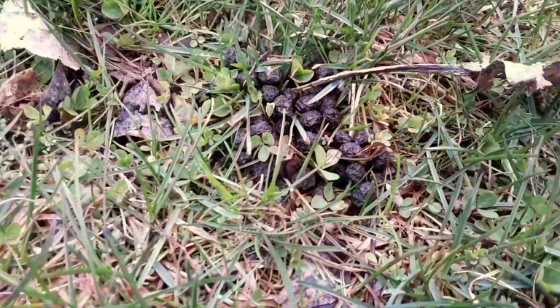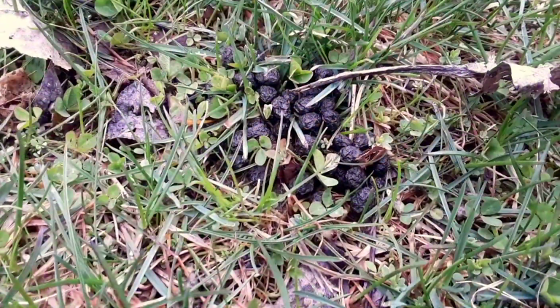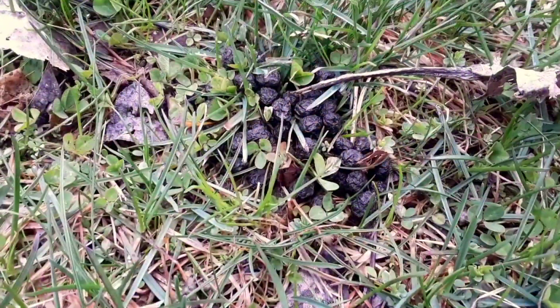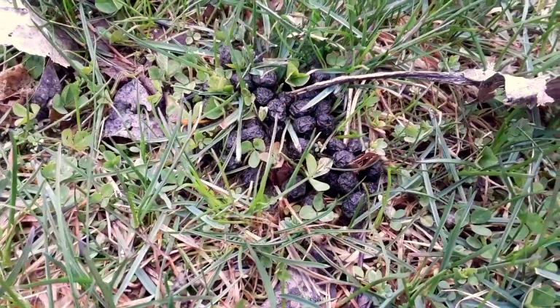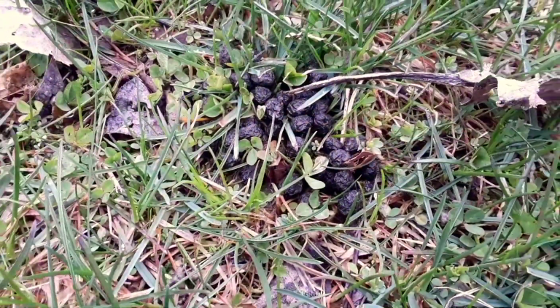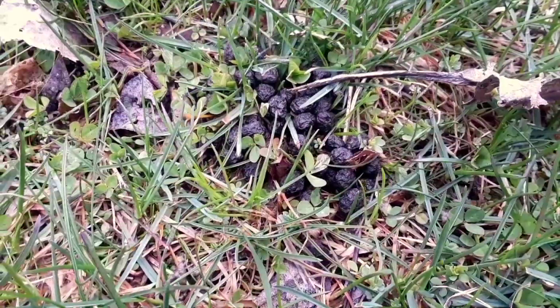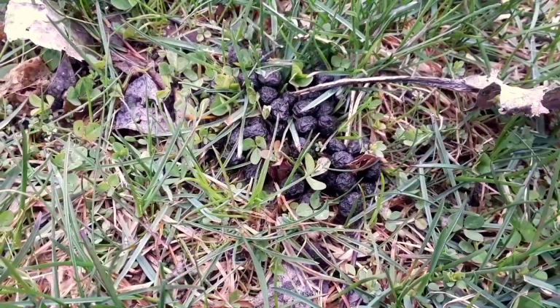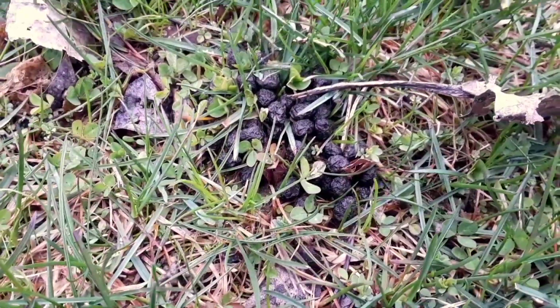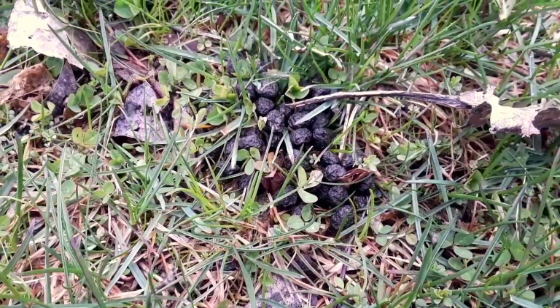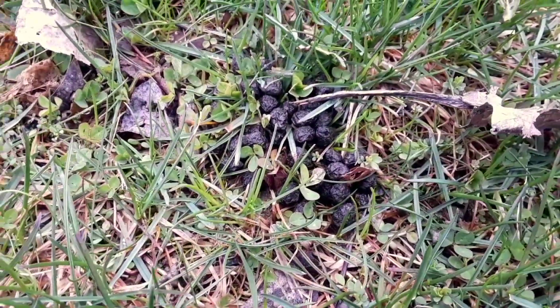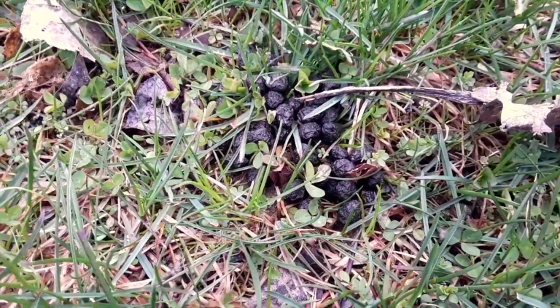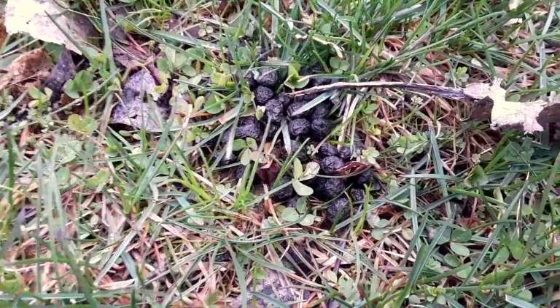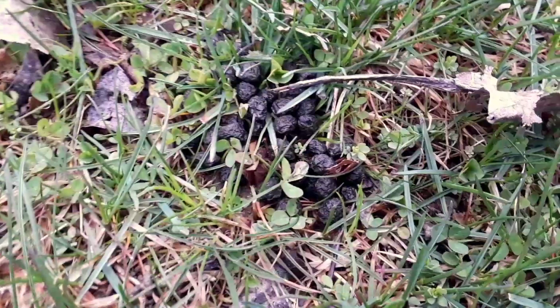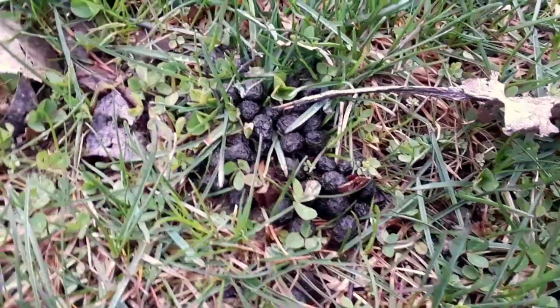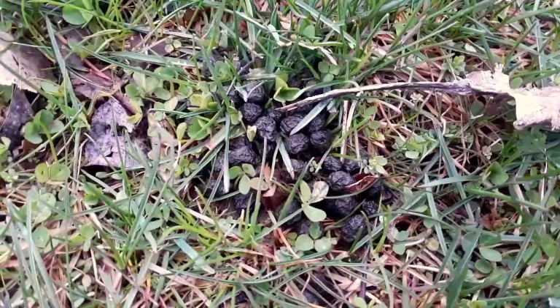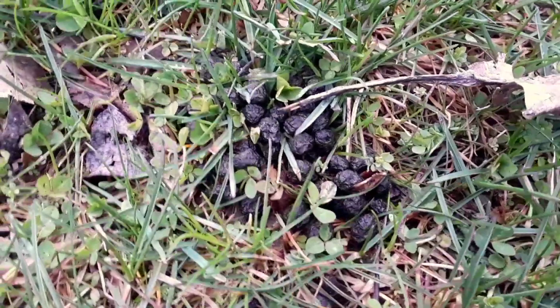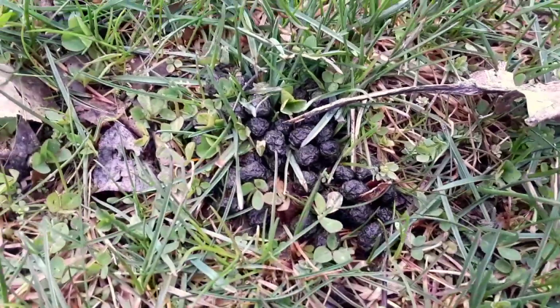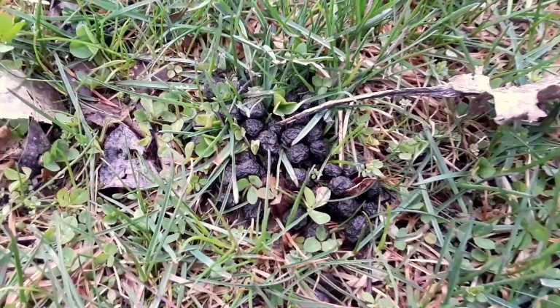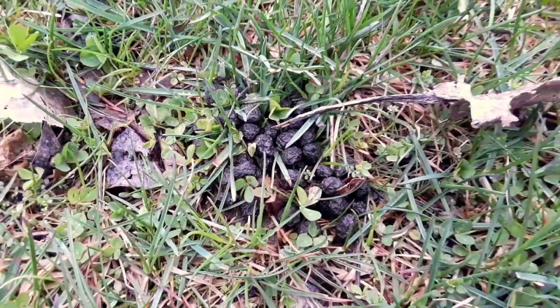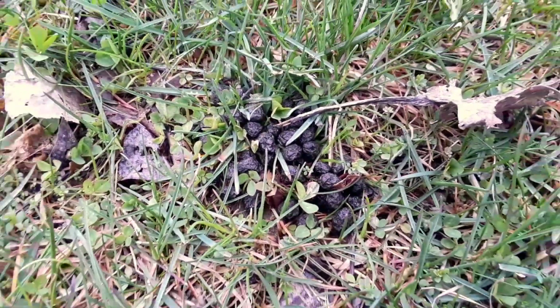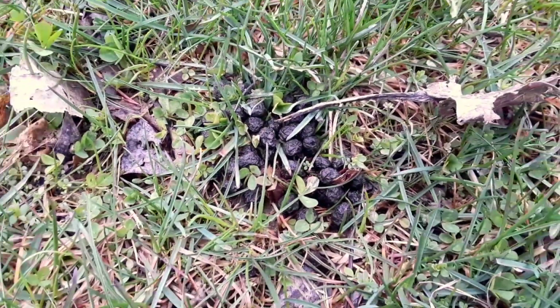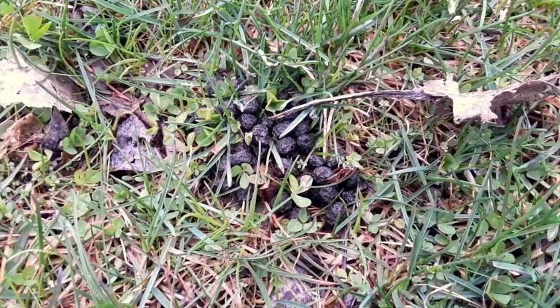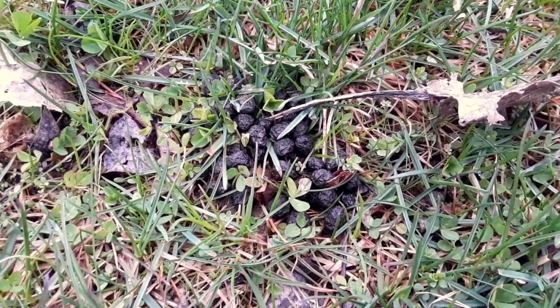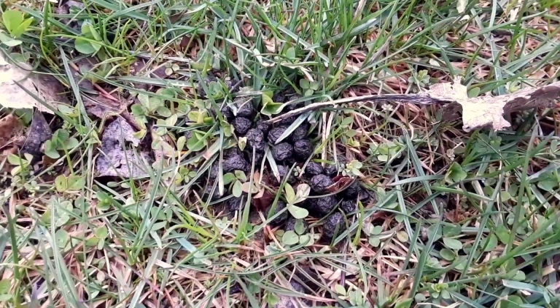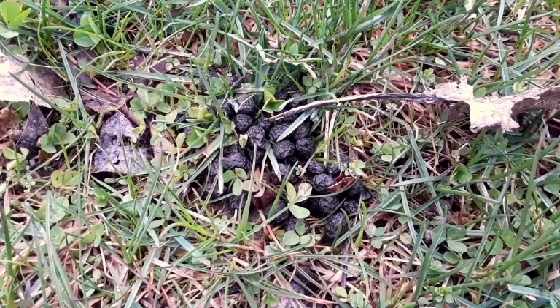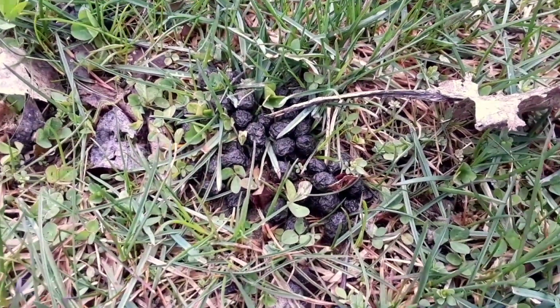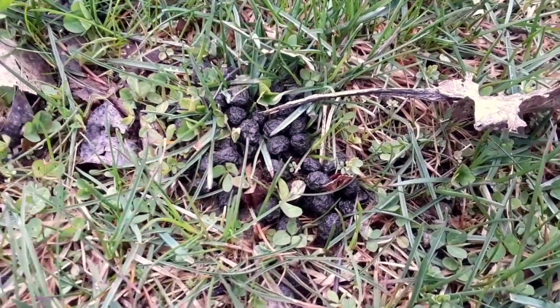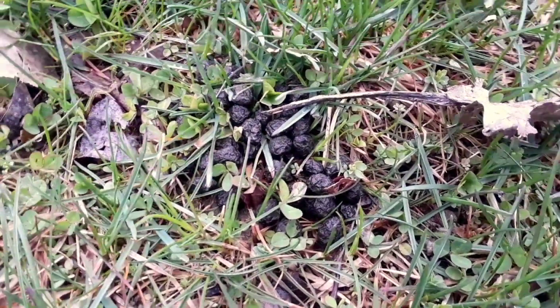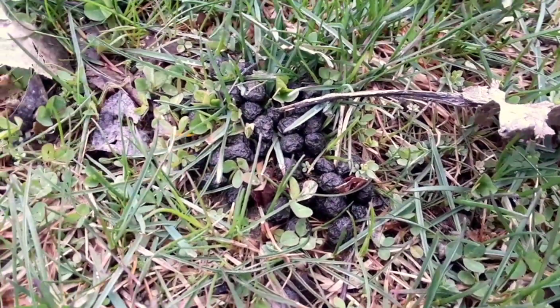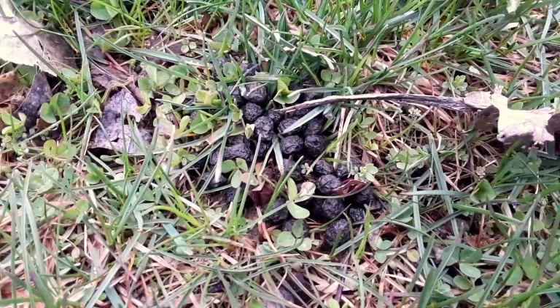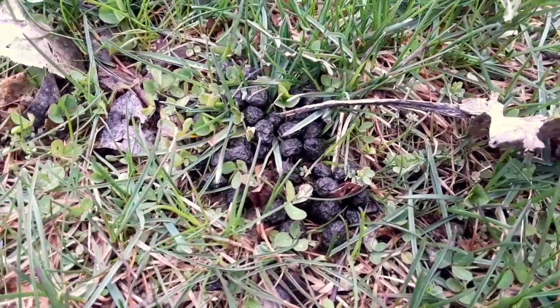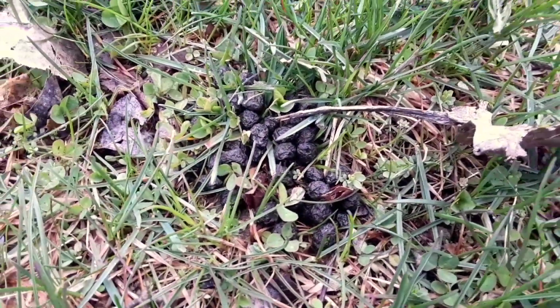If you ever see a pile of raisinettes in the woods, it's scat left behind by white-tailed deer.